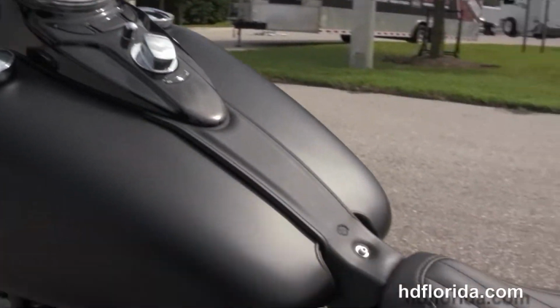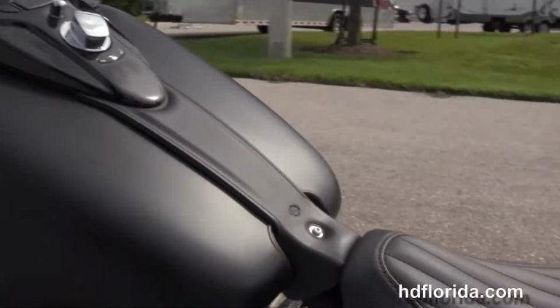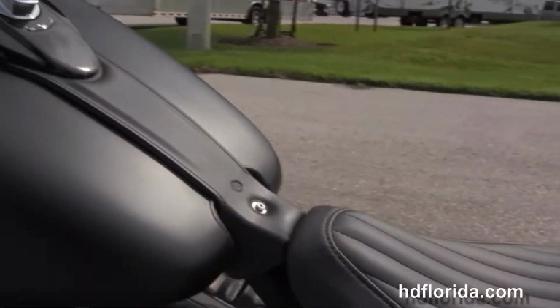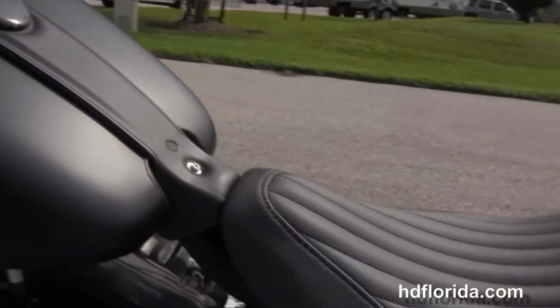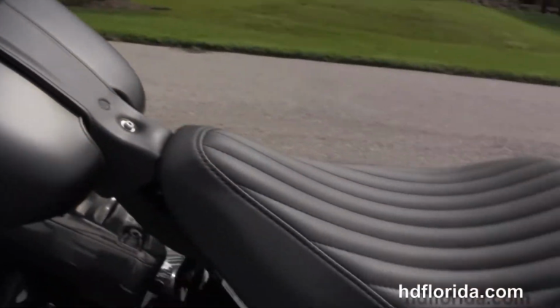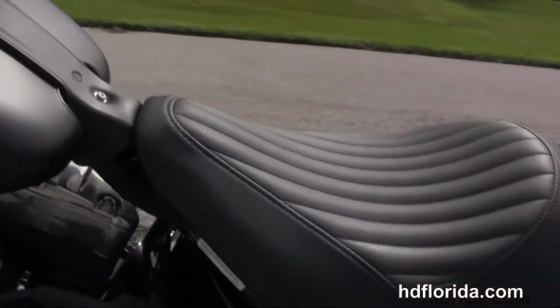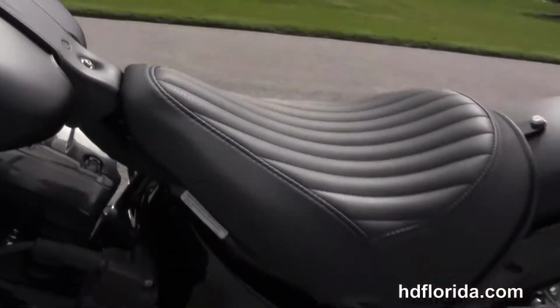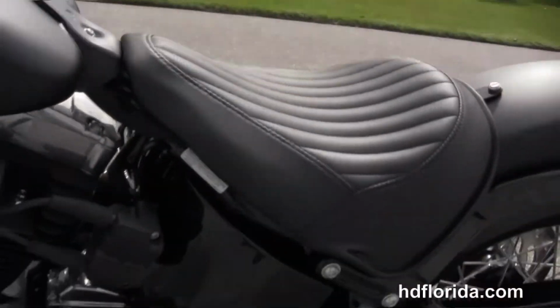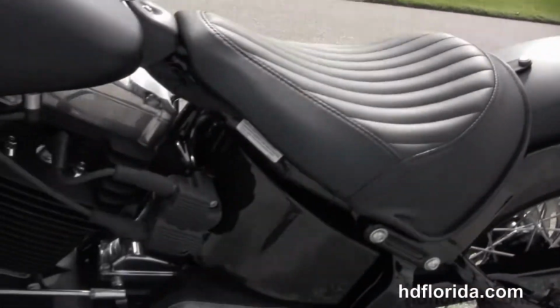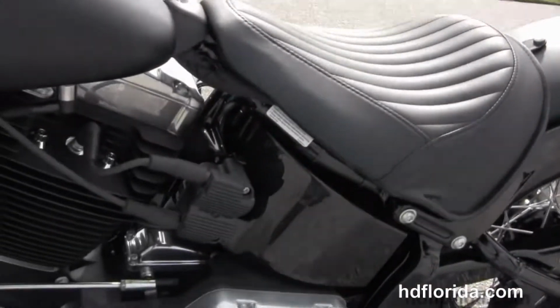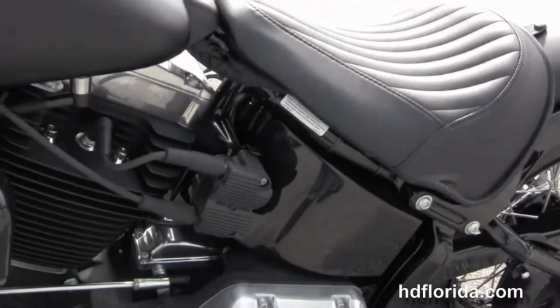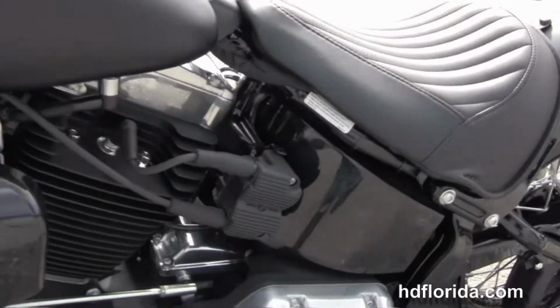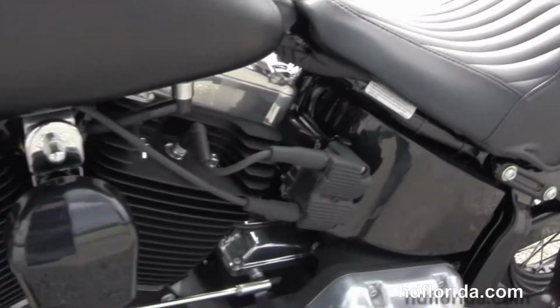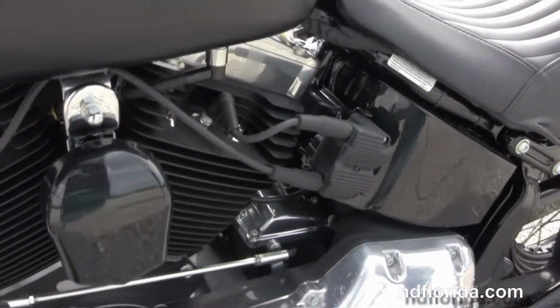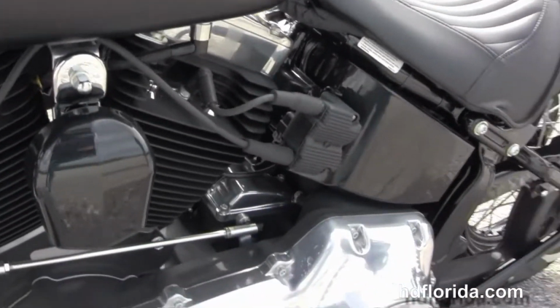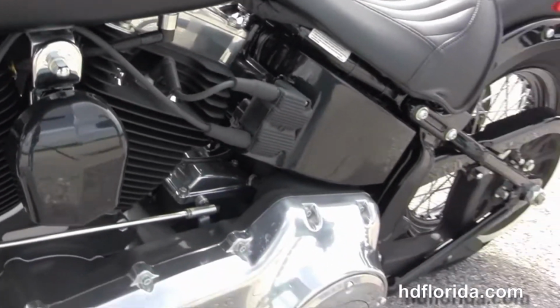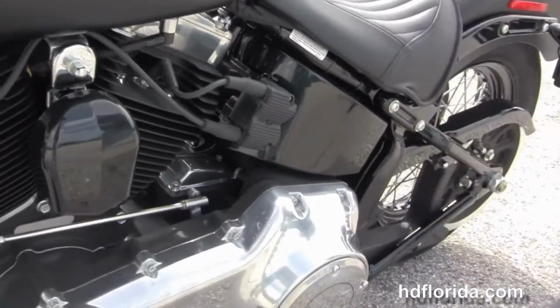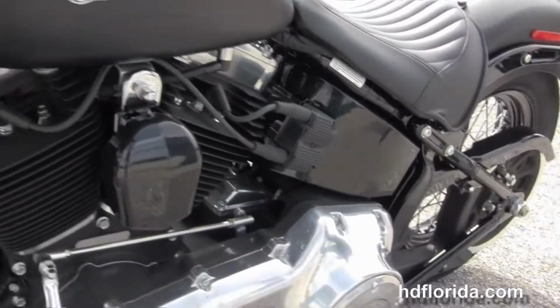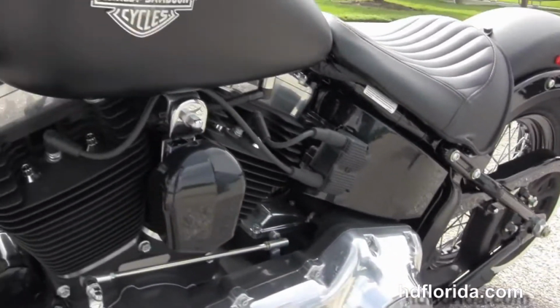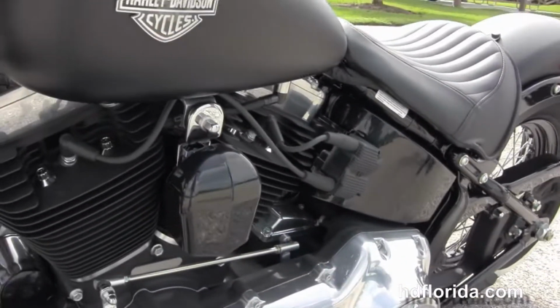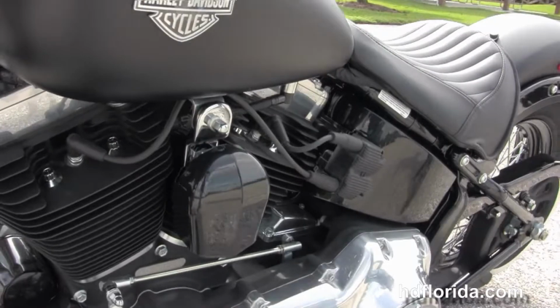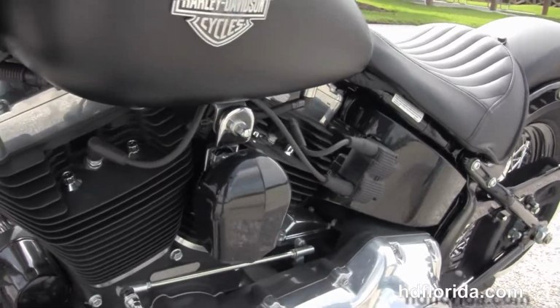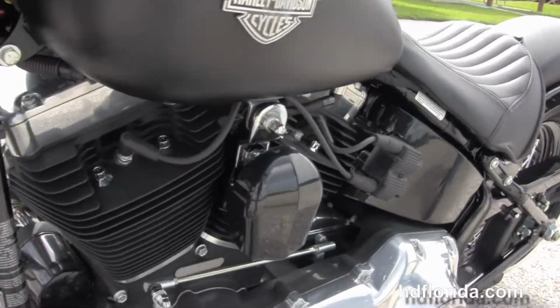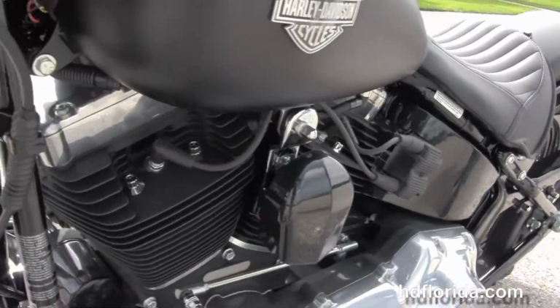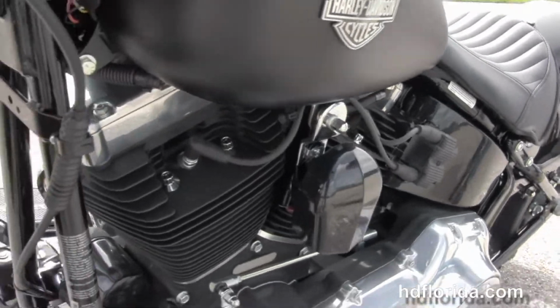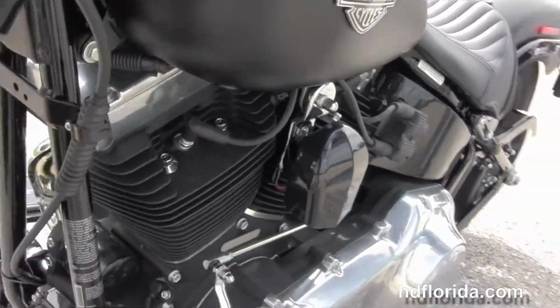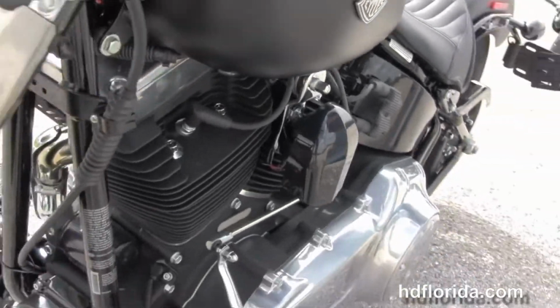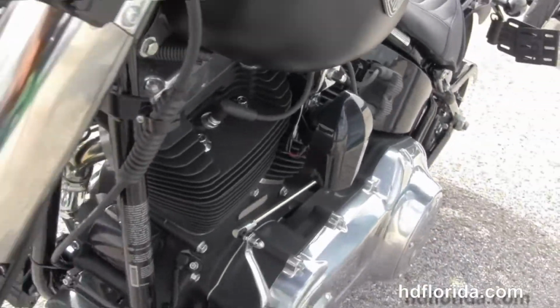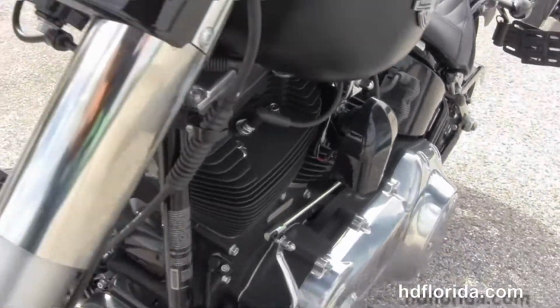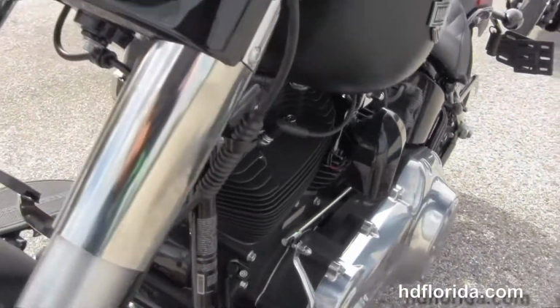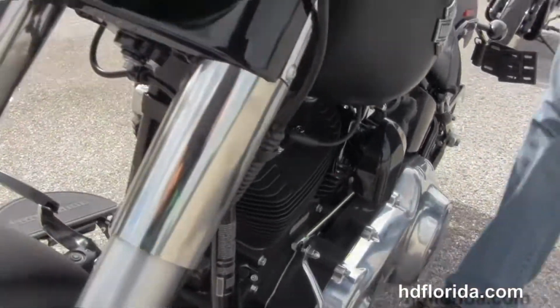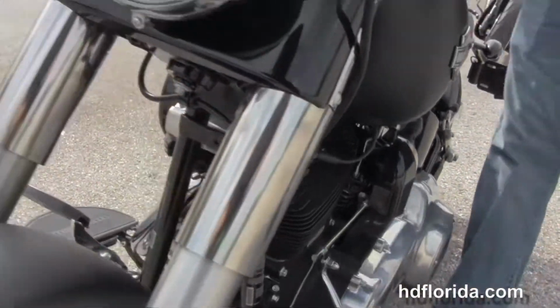This bike is in black denim. It carries a two year limited mile warranty. It's in stock and ready for immediate delivery.